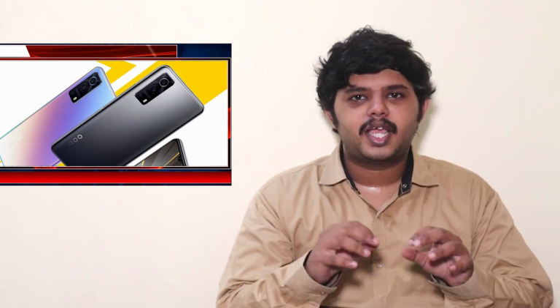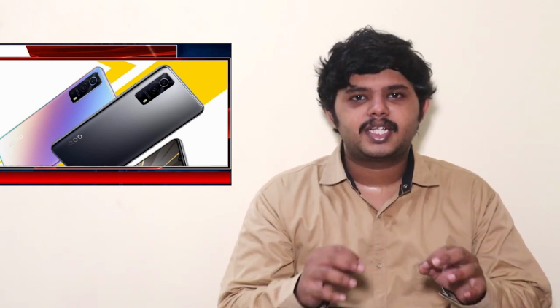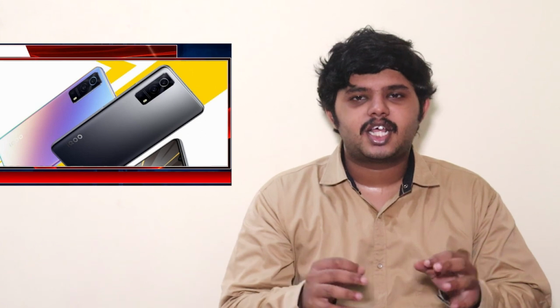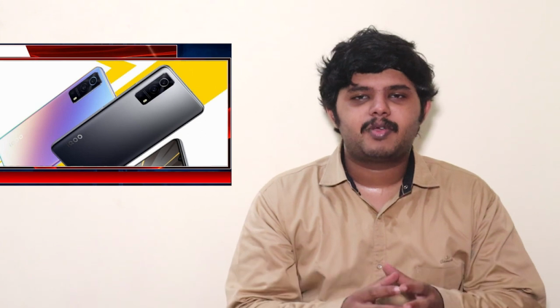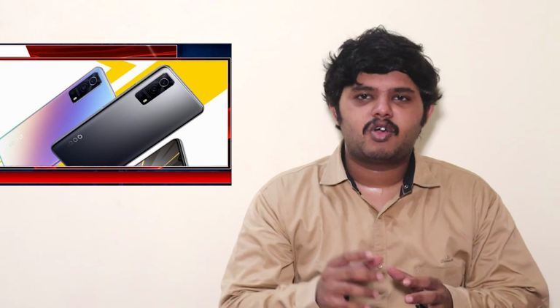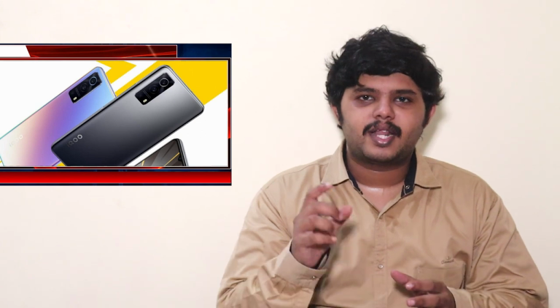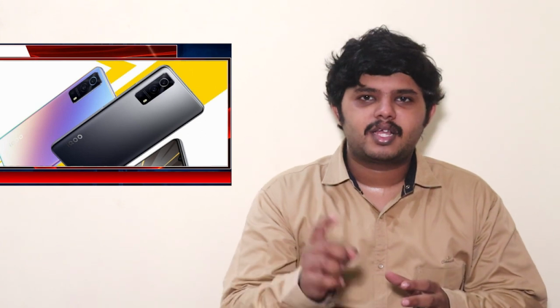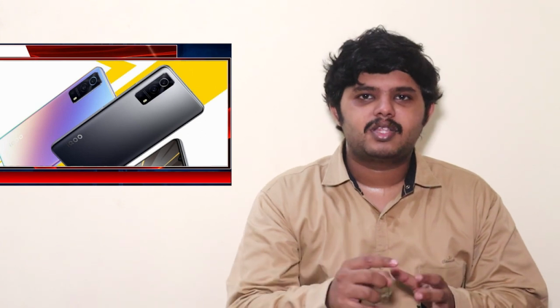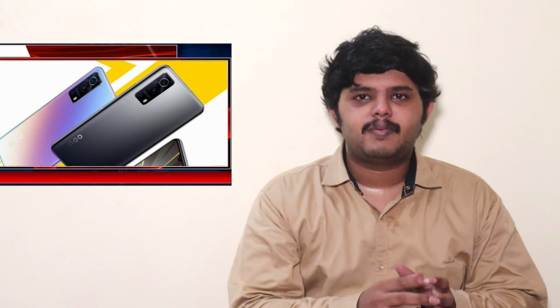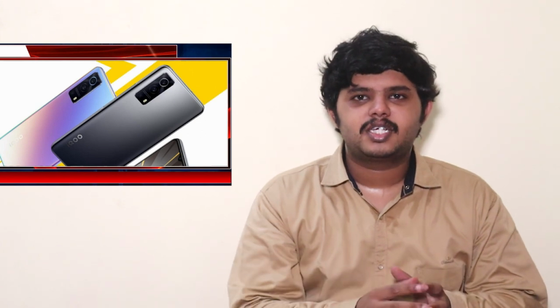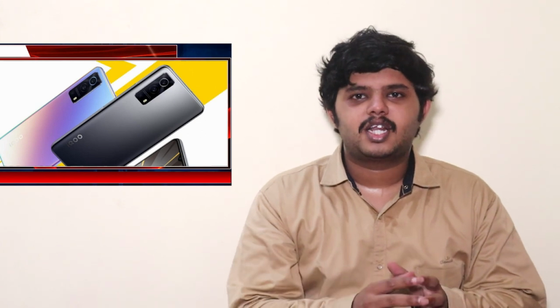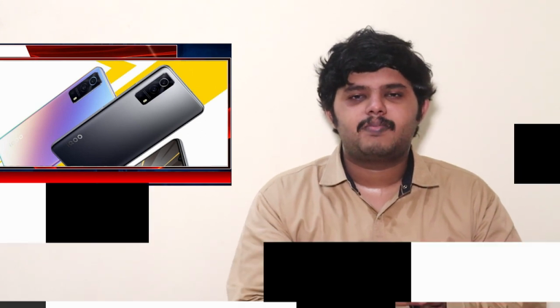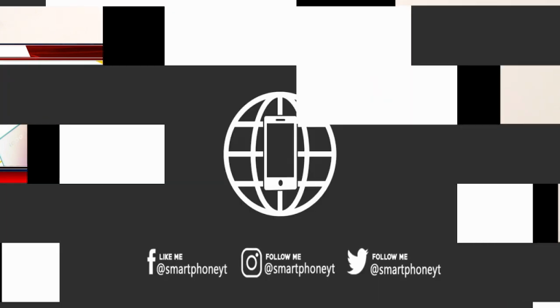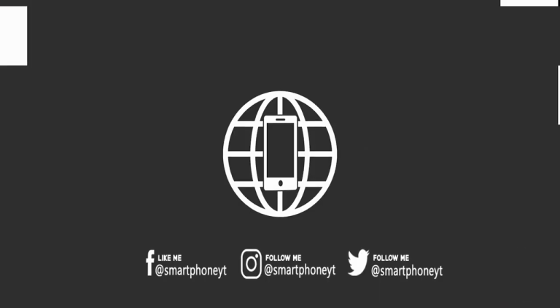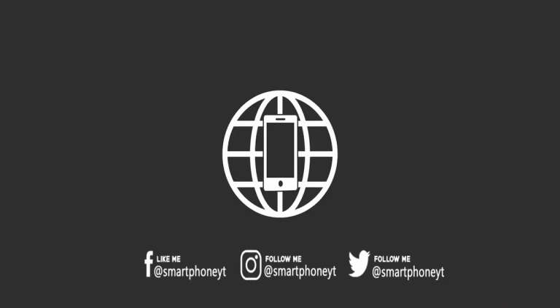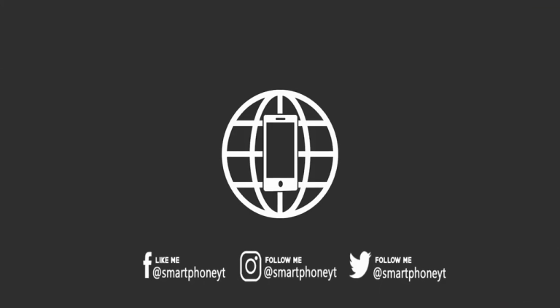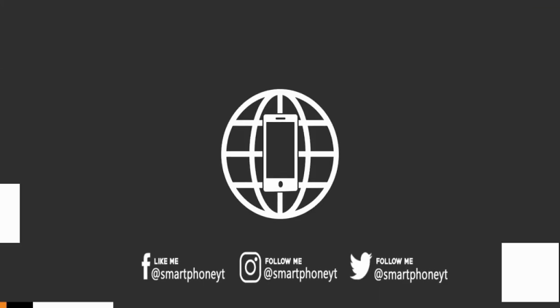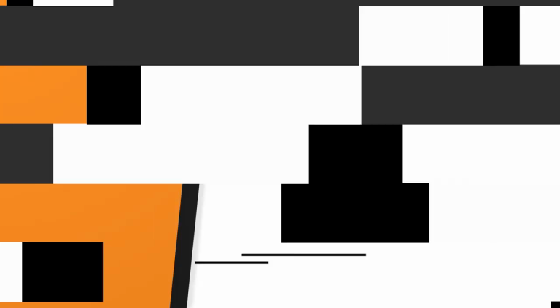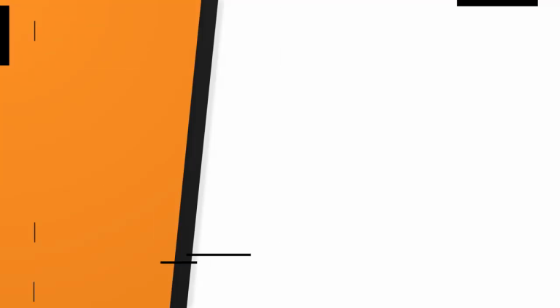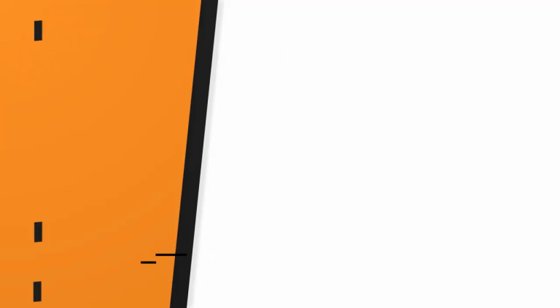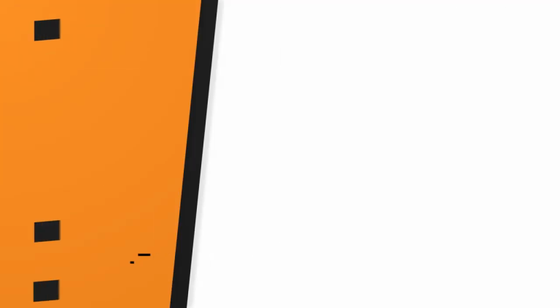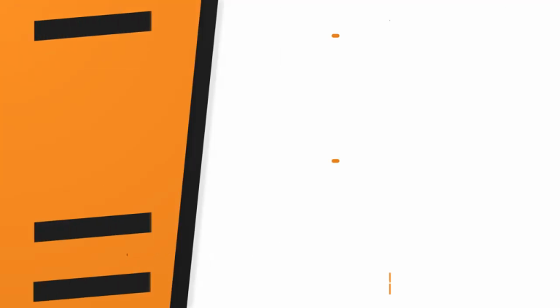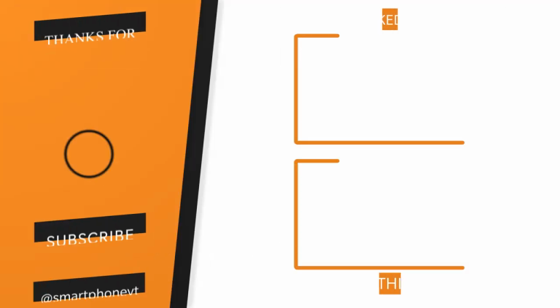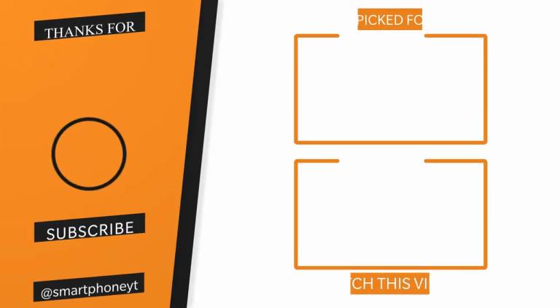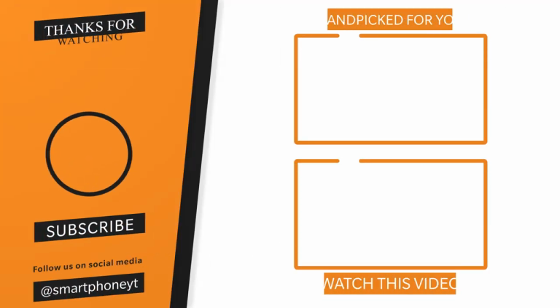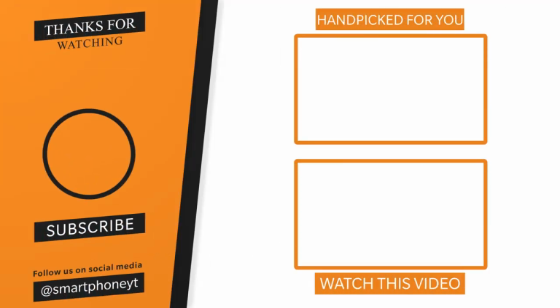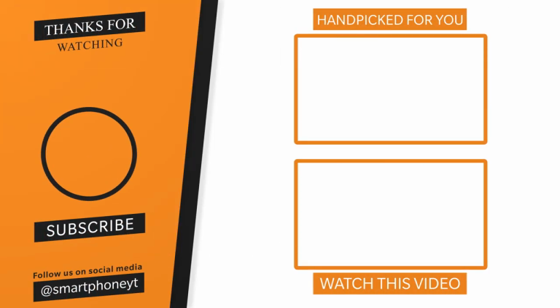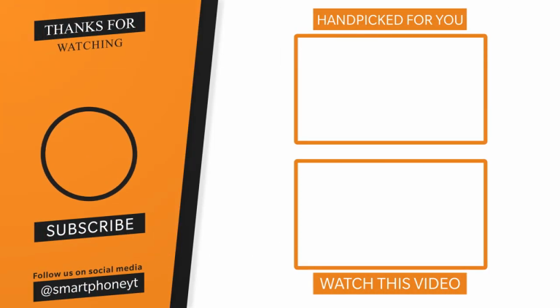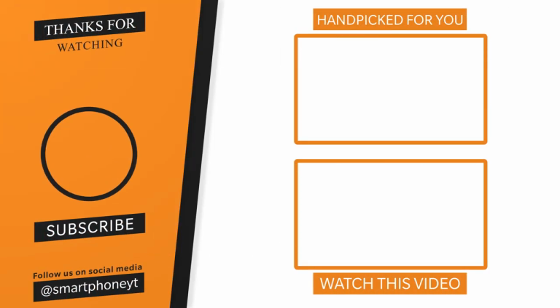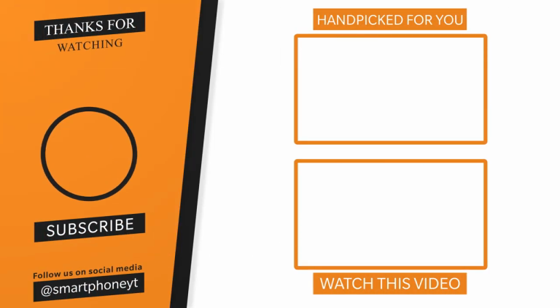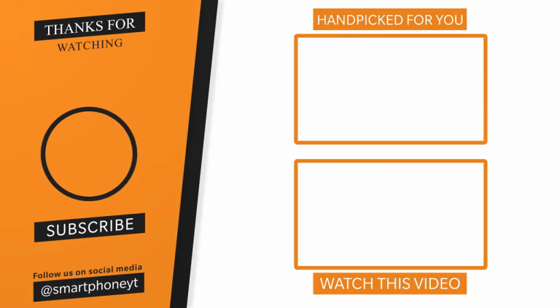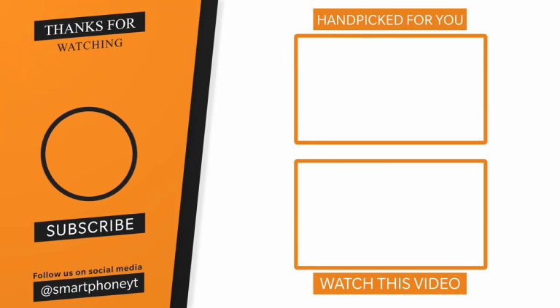If you are interested in the iQOO Z3, let us know in the comment section. Please like this video and subscribe to the channel.